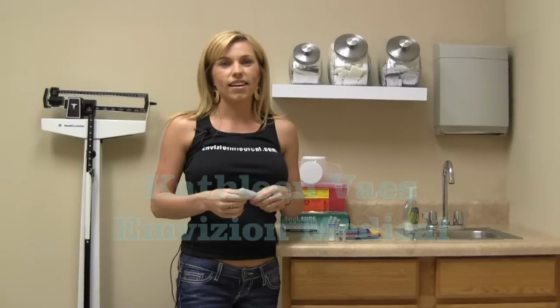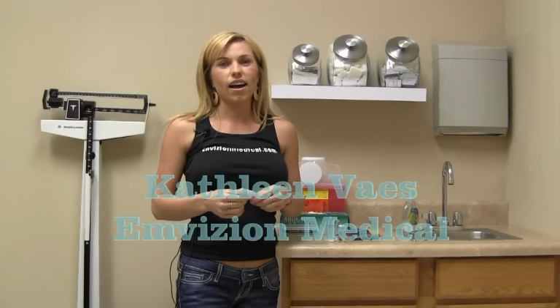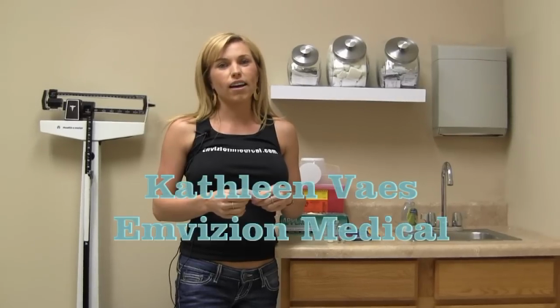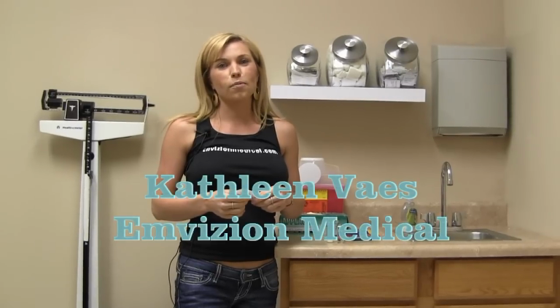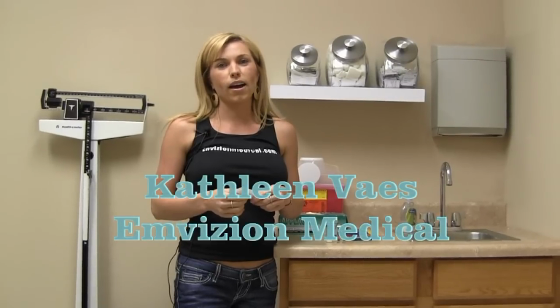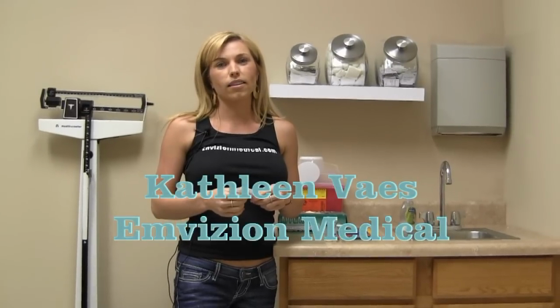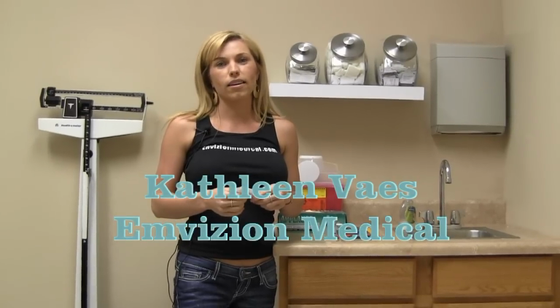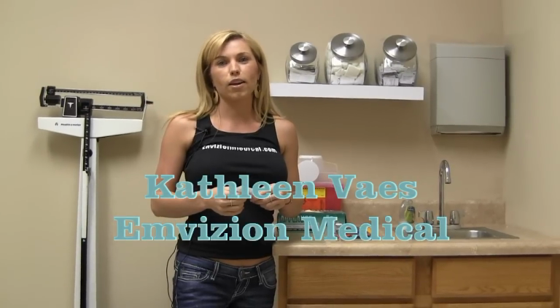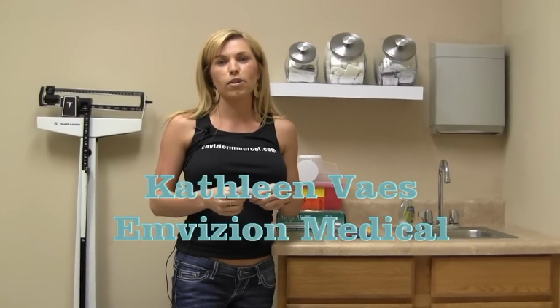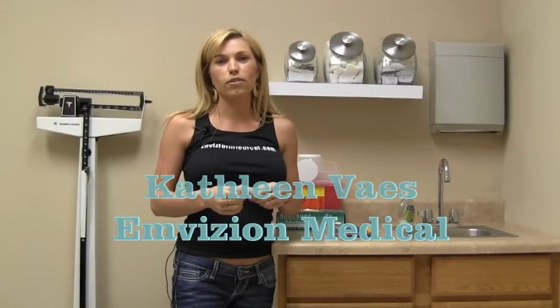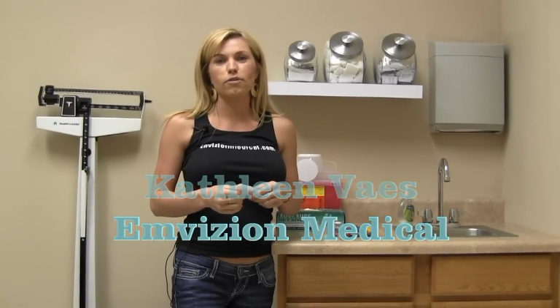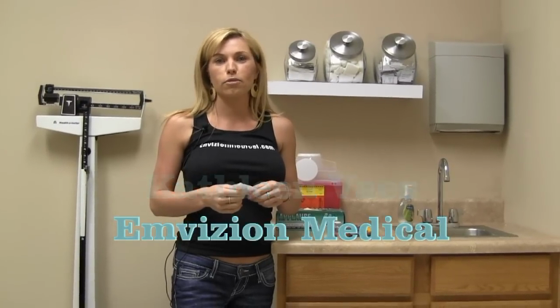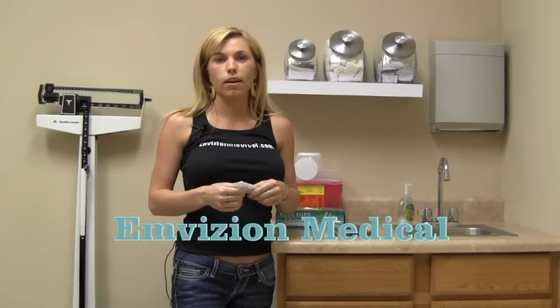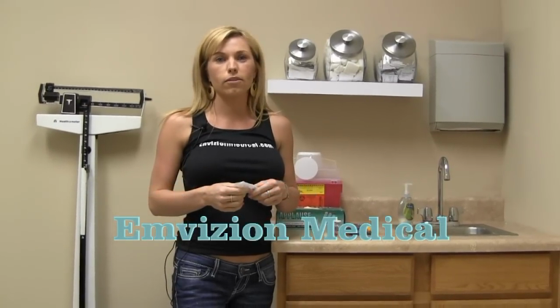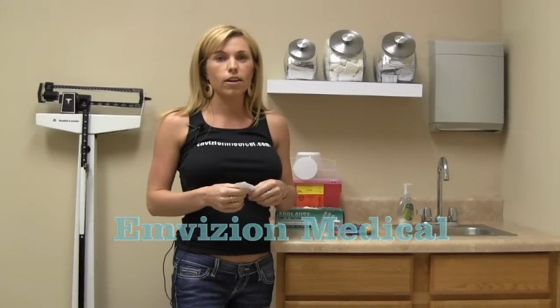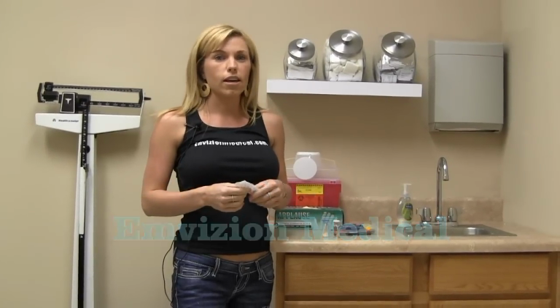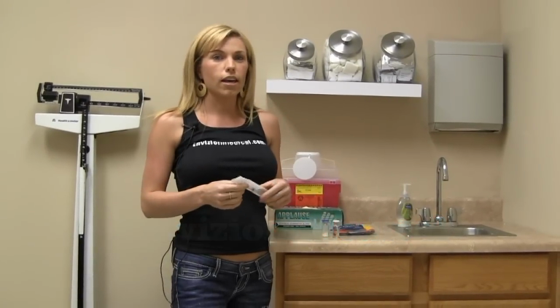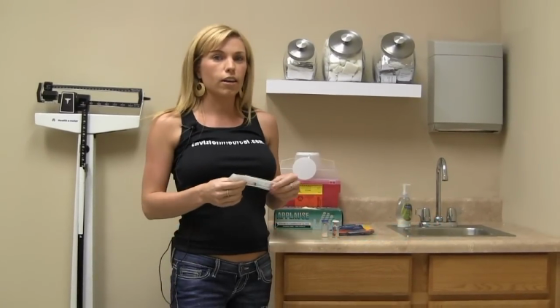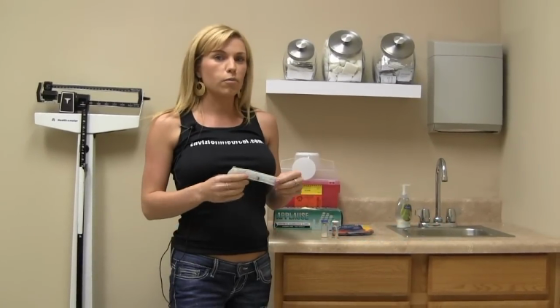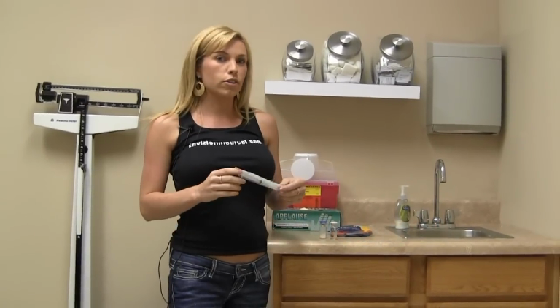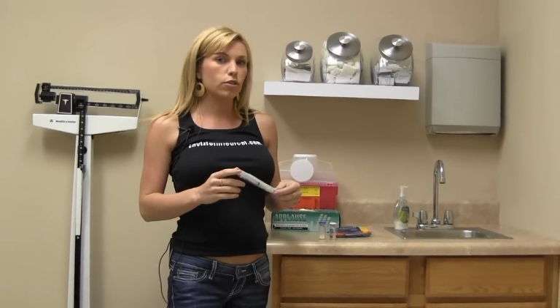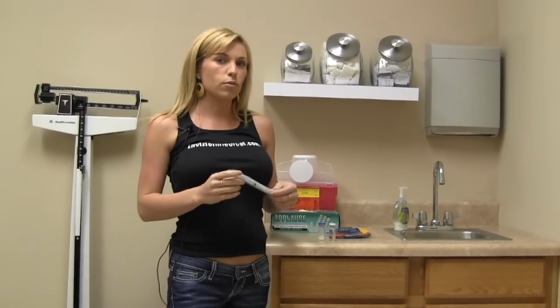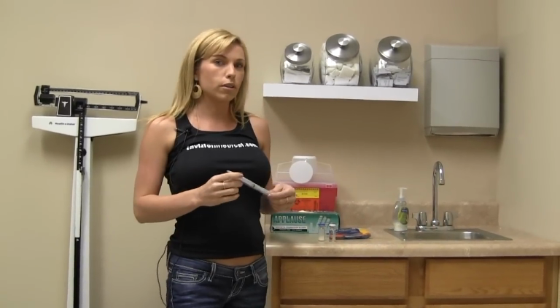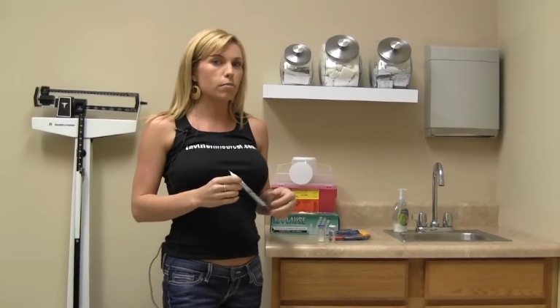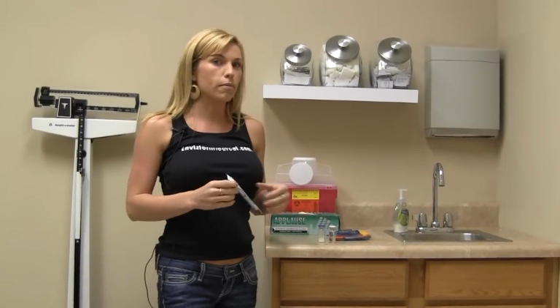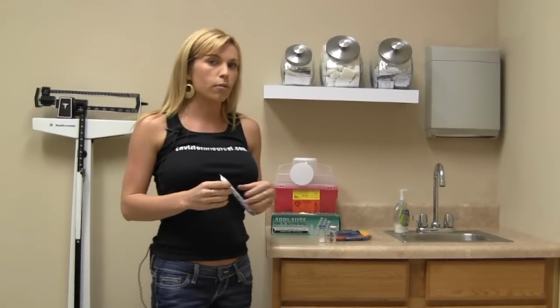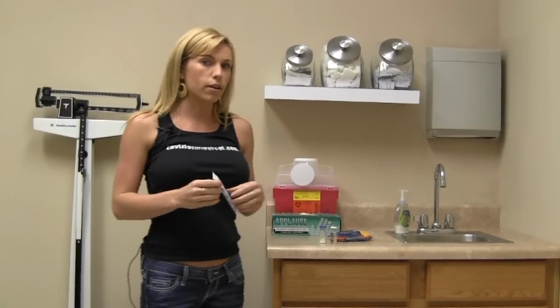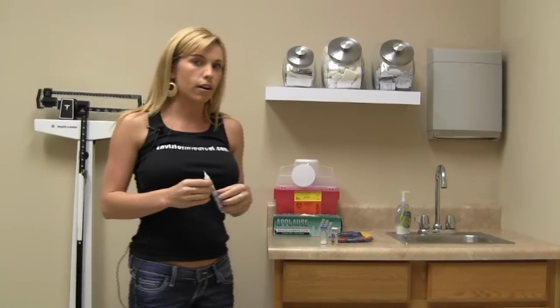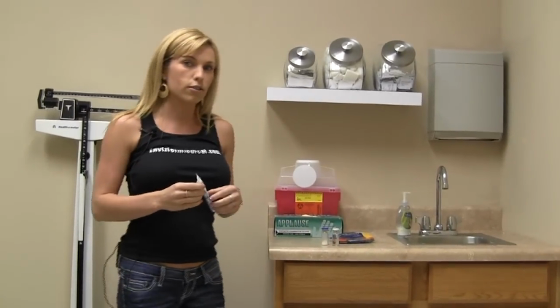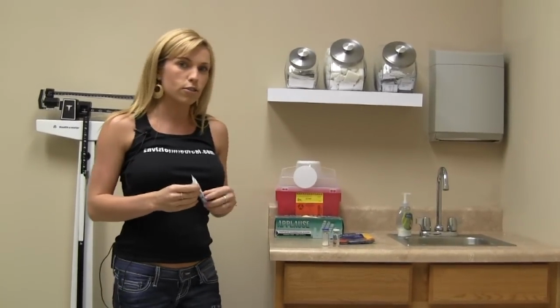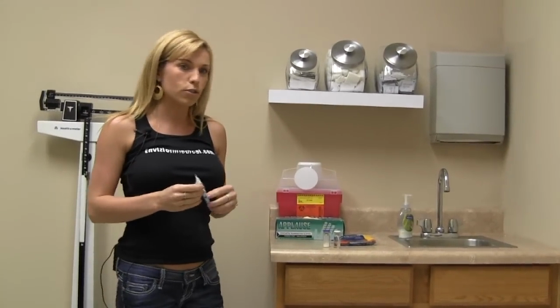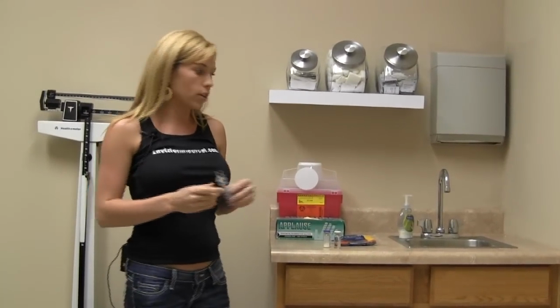Hi, I'm Kathleen. I'm here at Envision Medical and I'm going to show you a little bit about reconstitution.